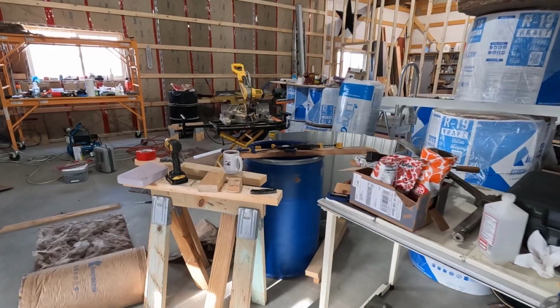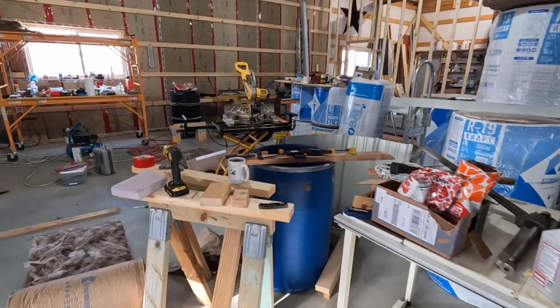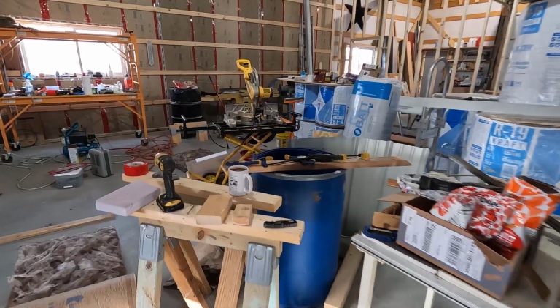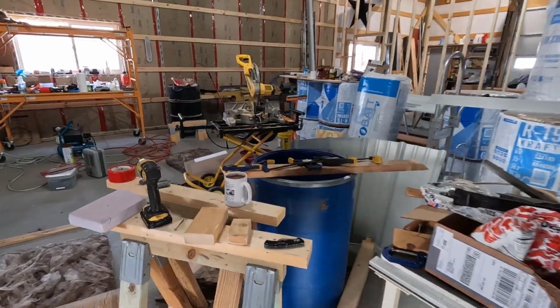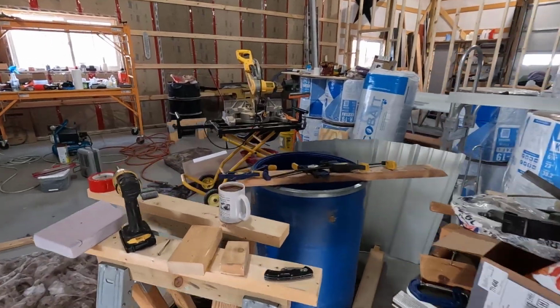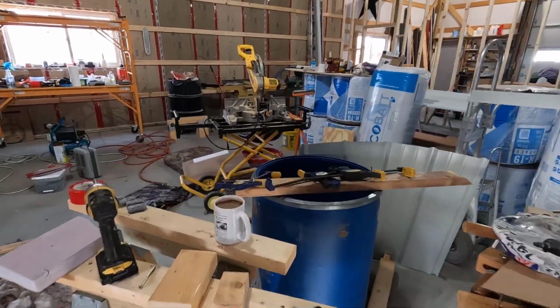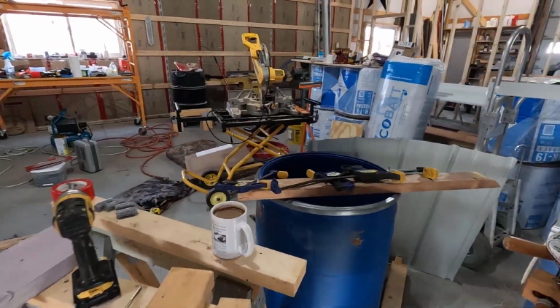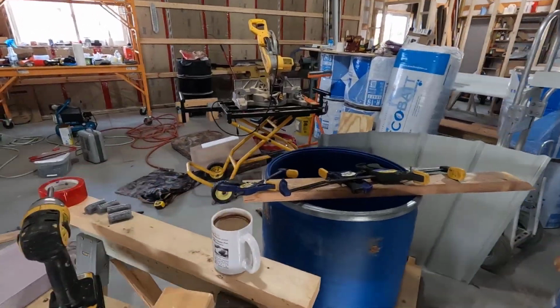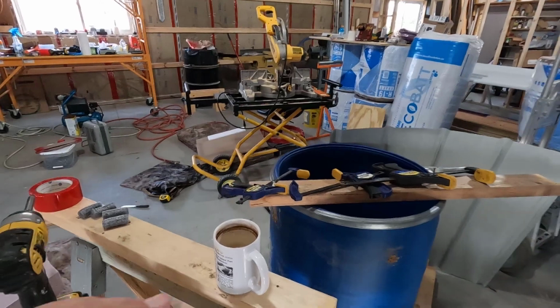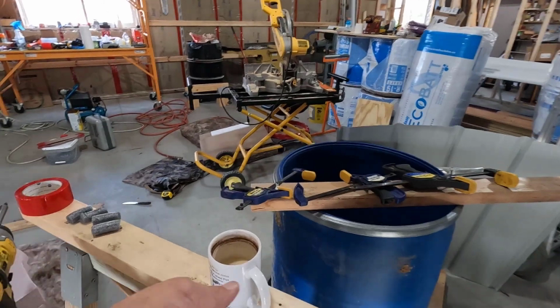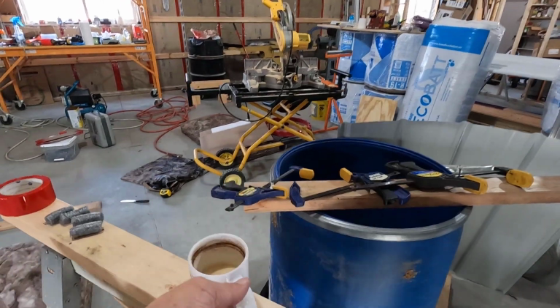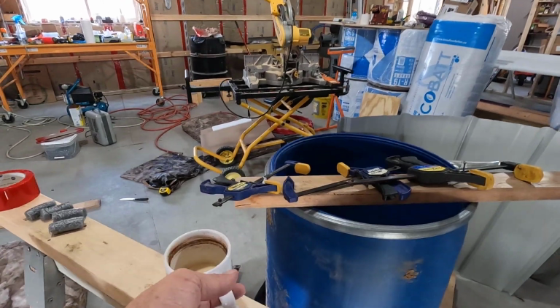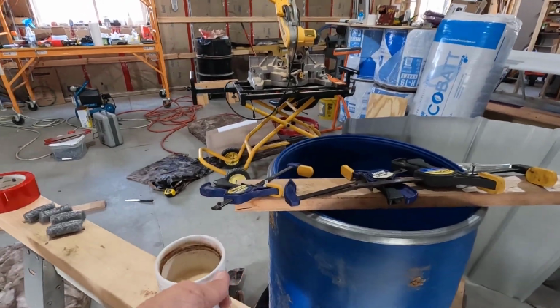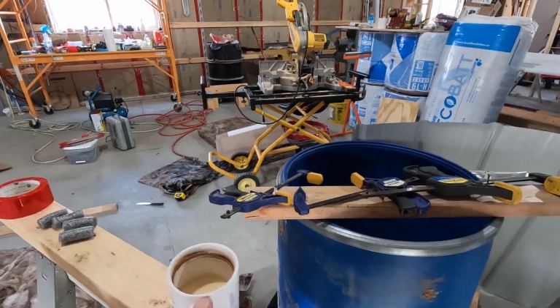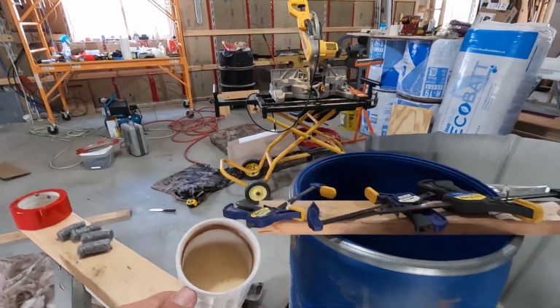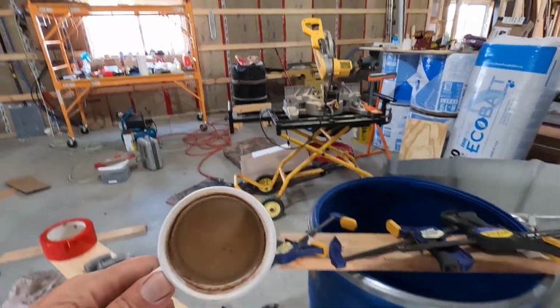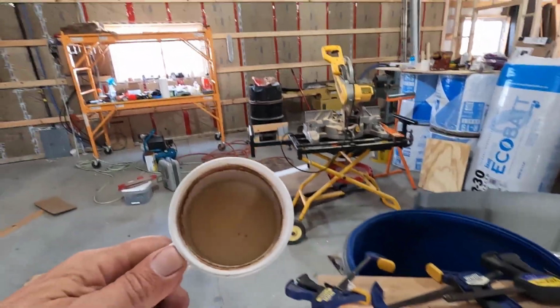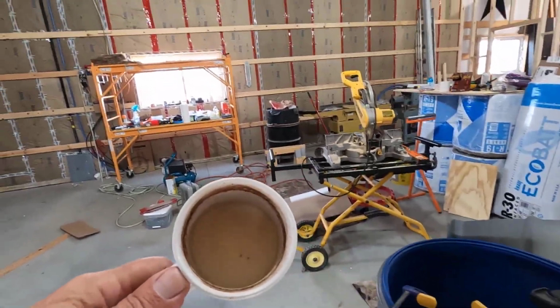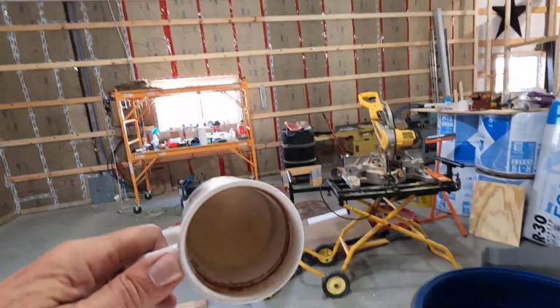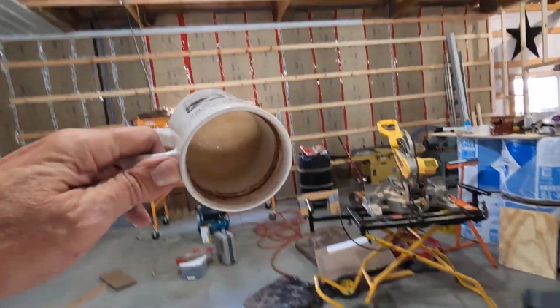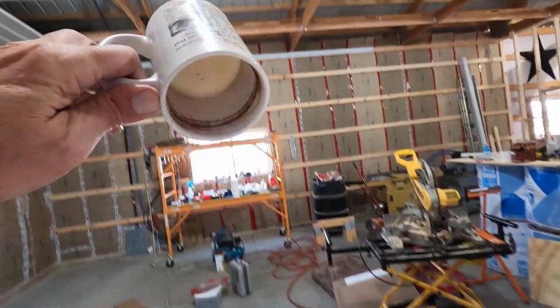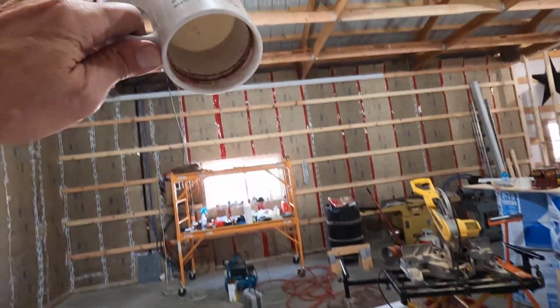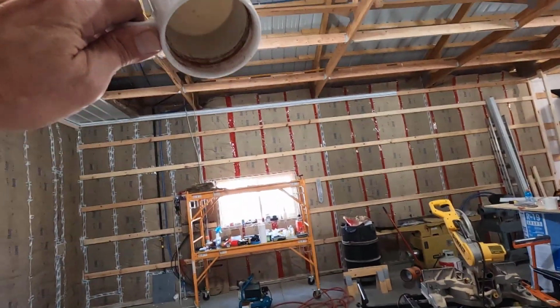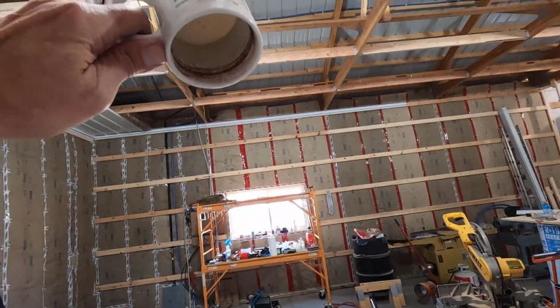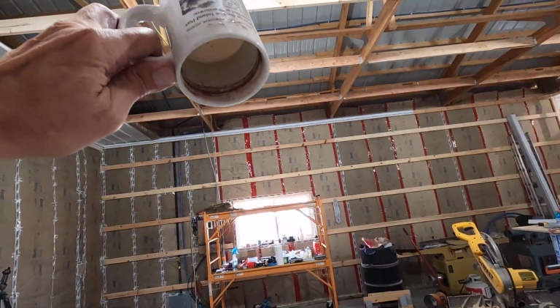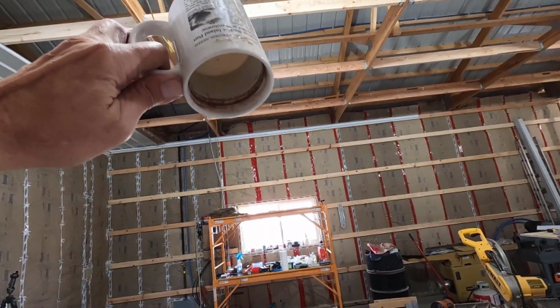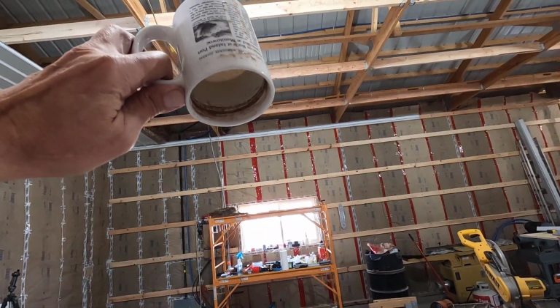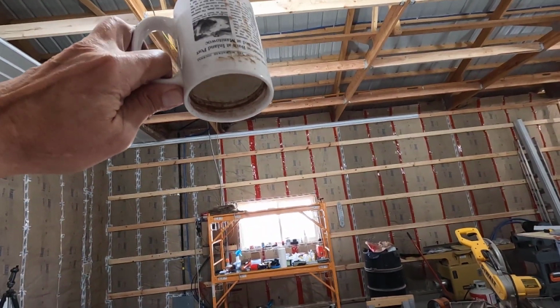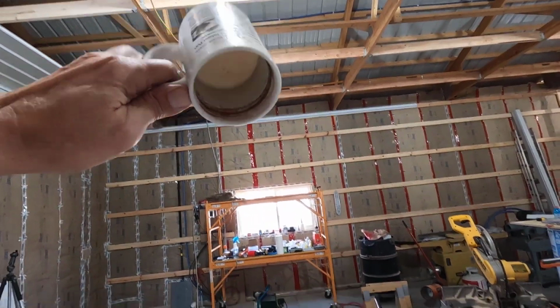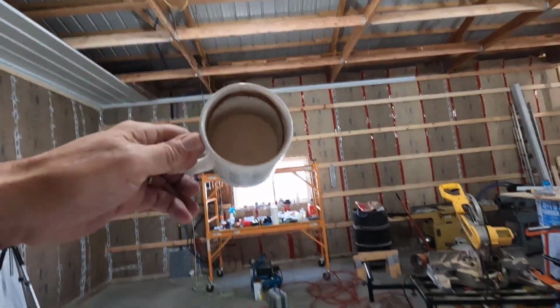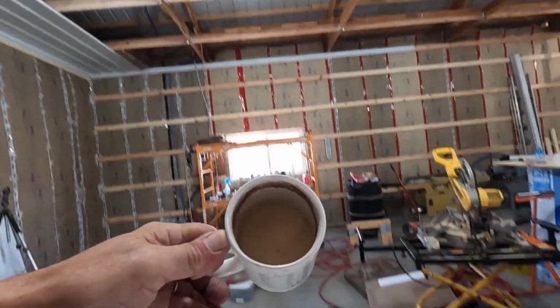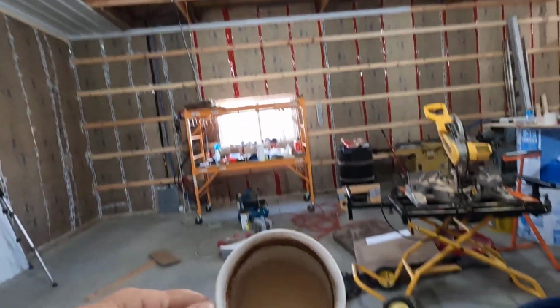Thought I'd show you this real quick — this is my coffee from yesterday. Solid as a rock.